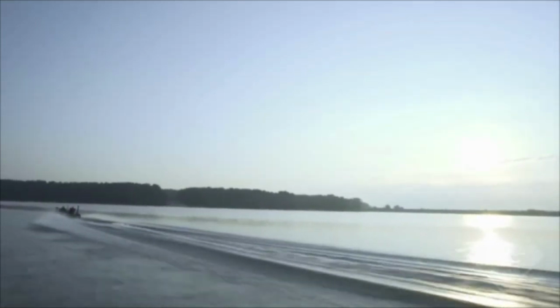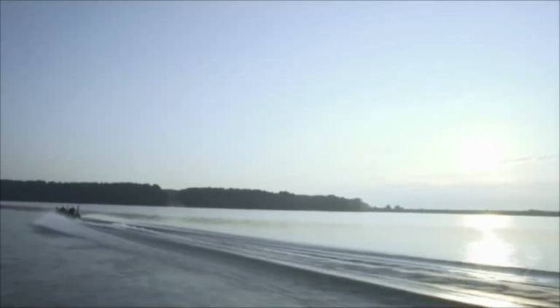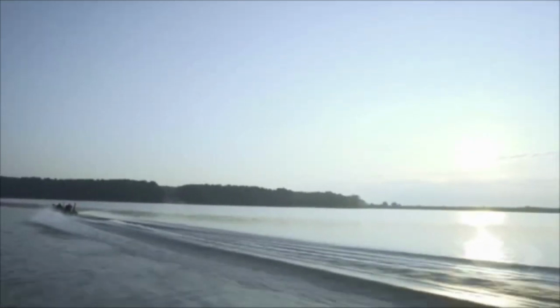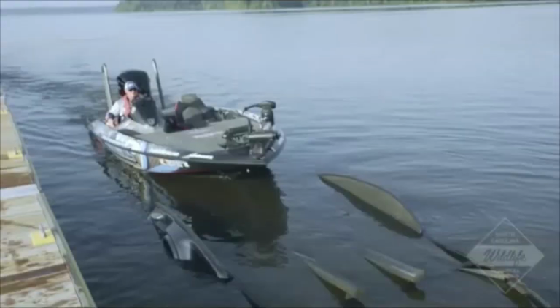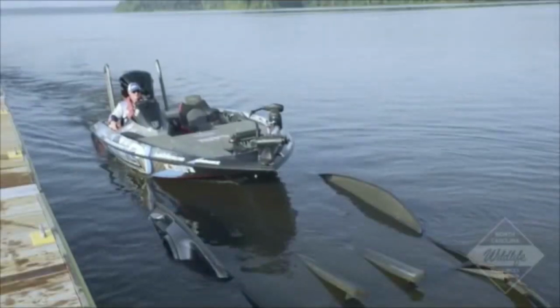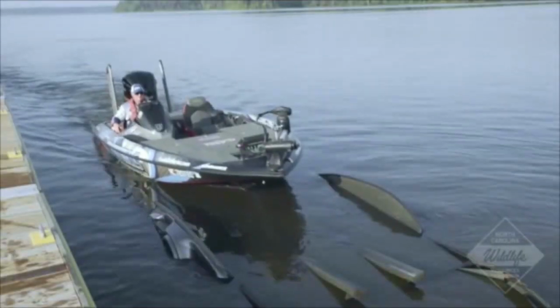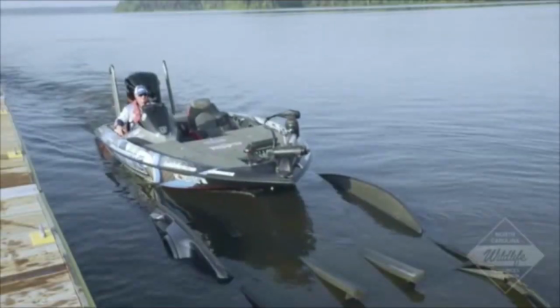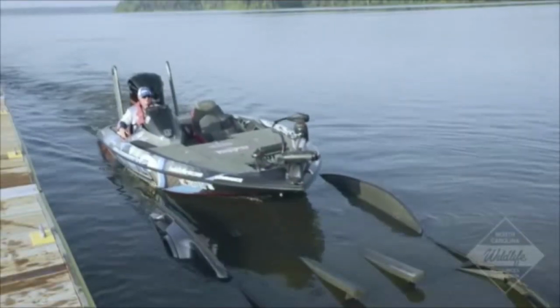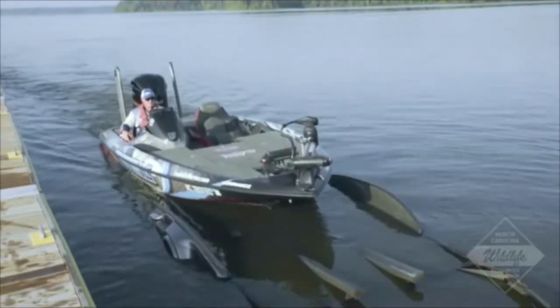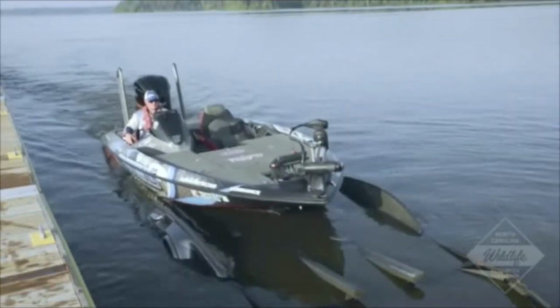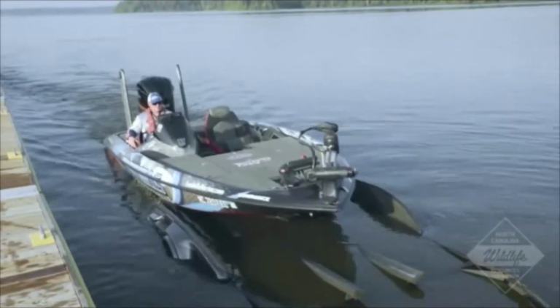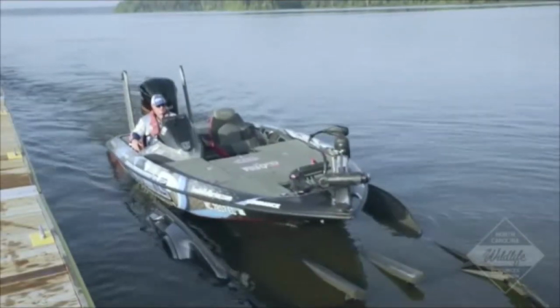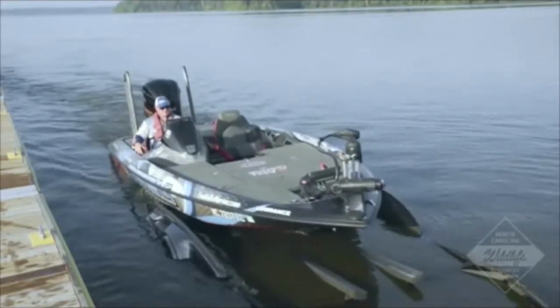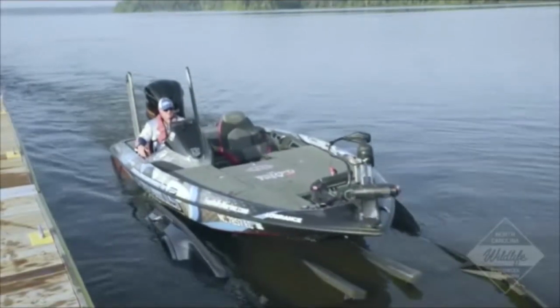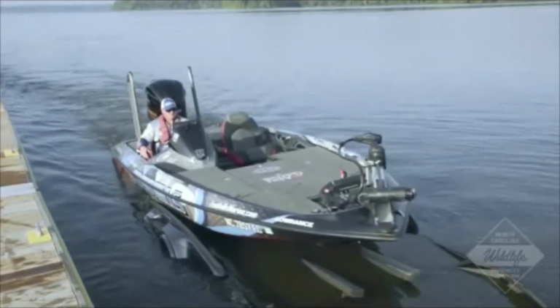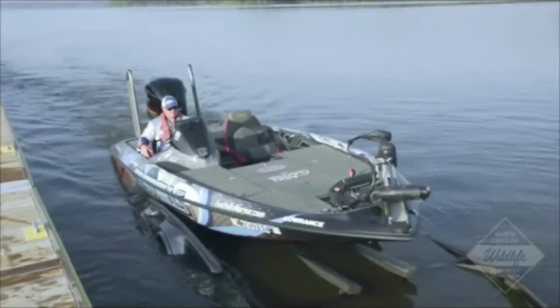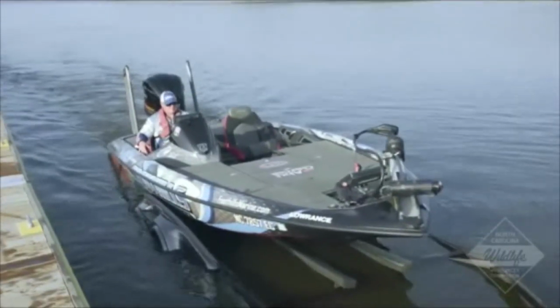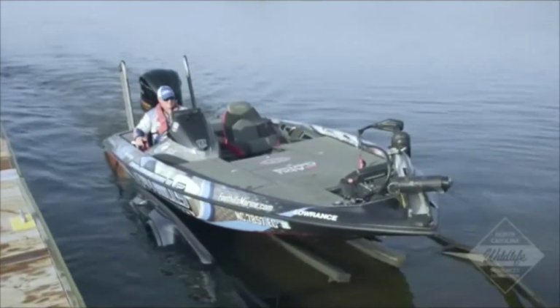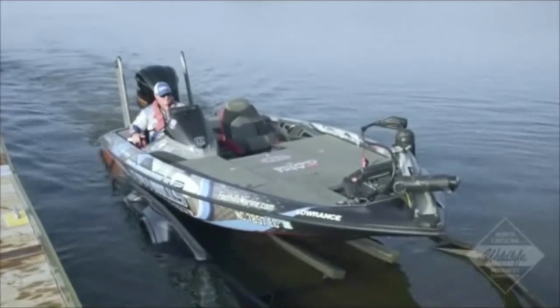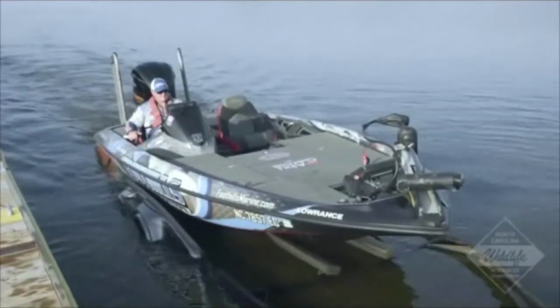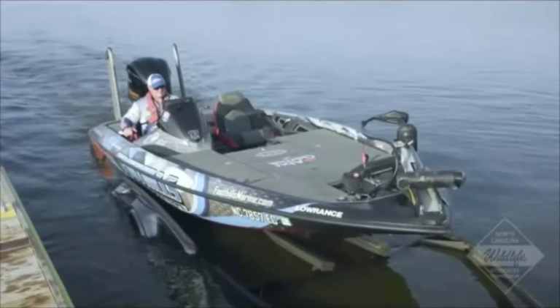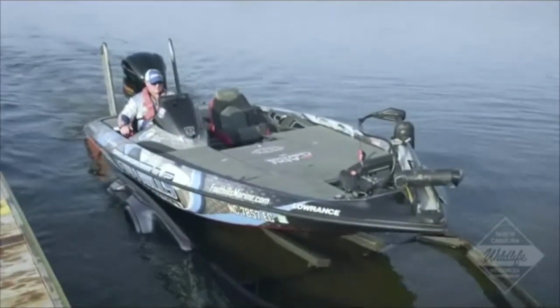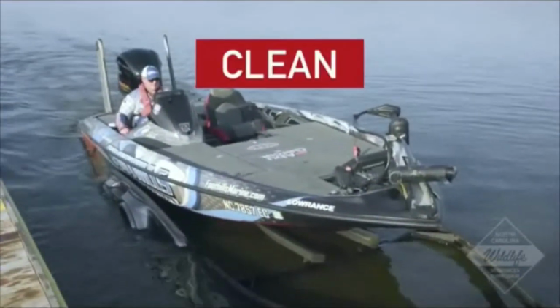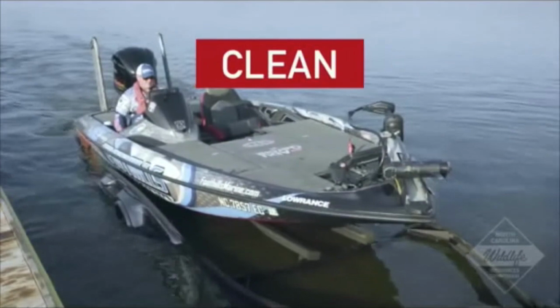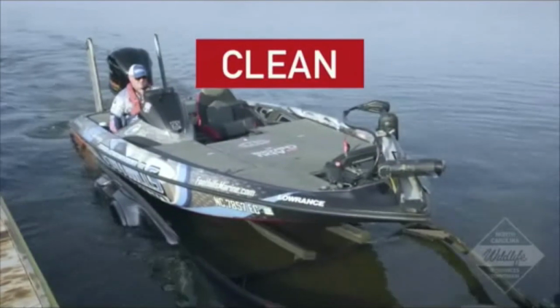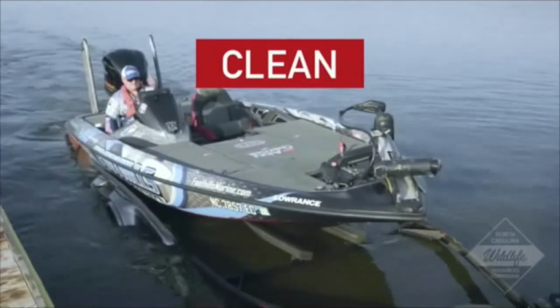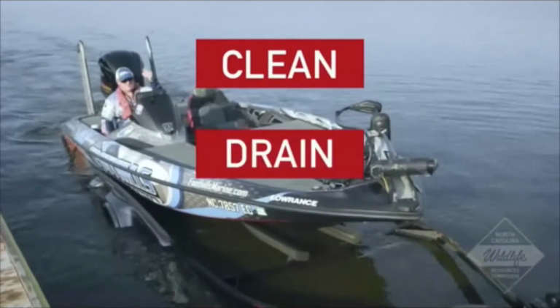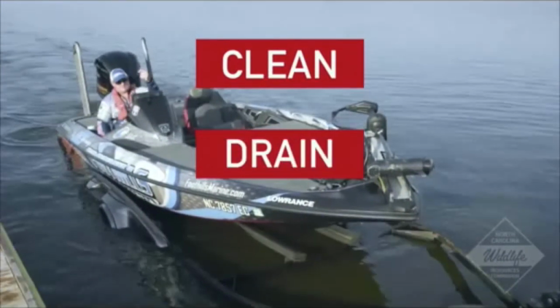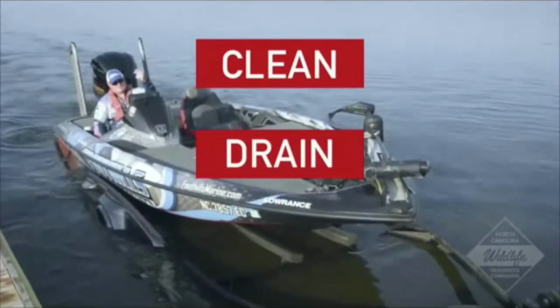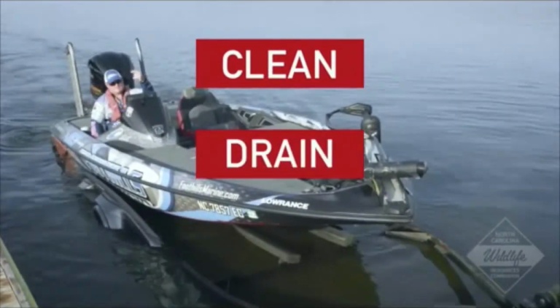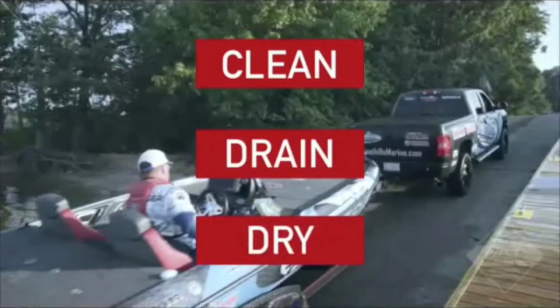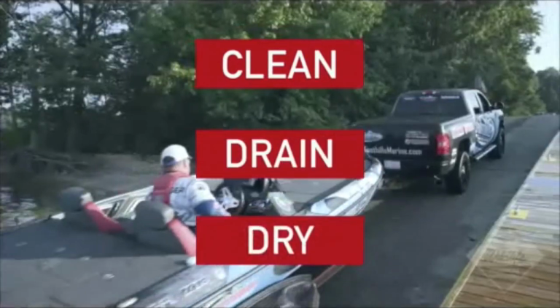Boaters, that's why we need your help. It's as easy as clean, drain, dry.